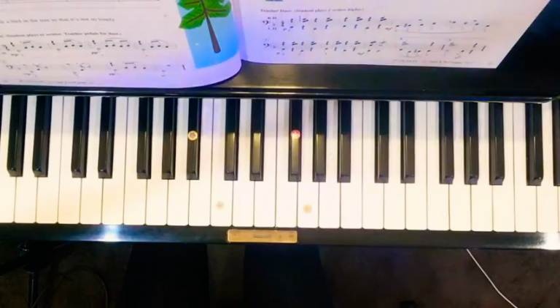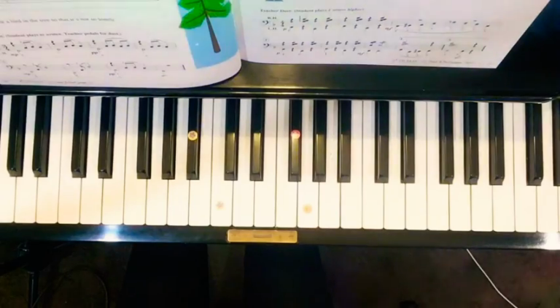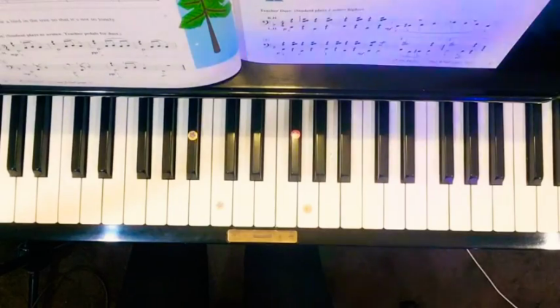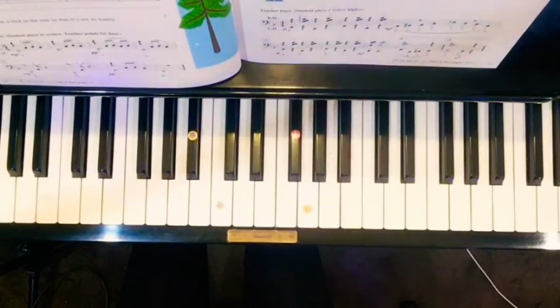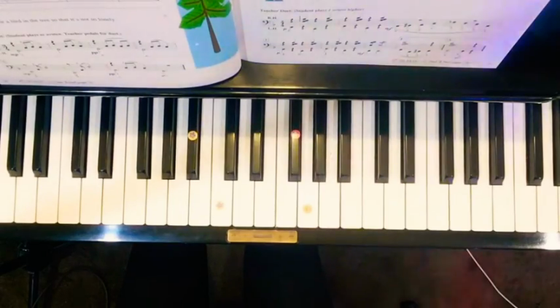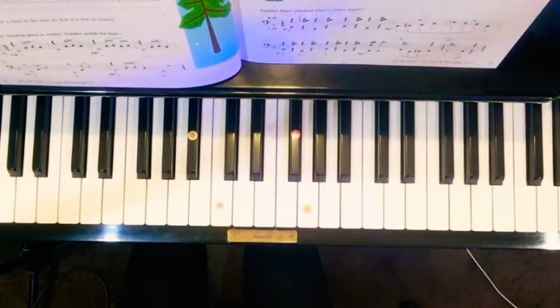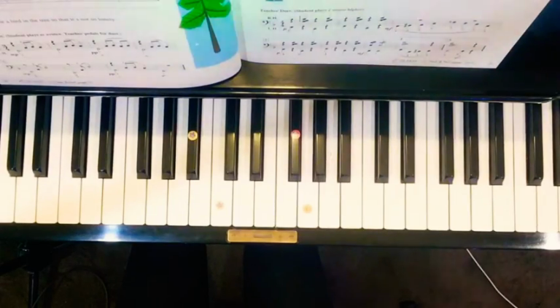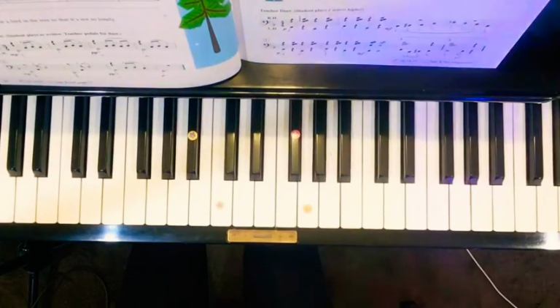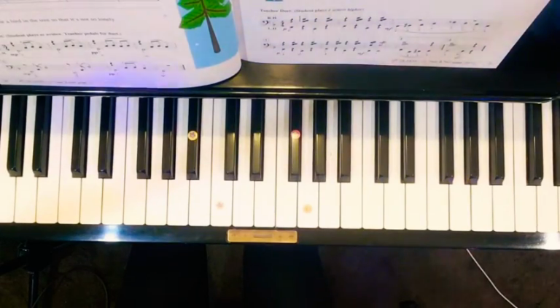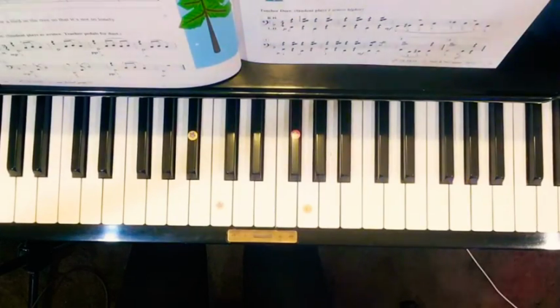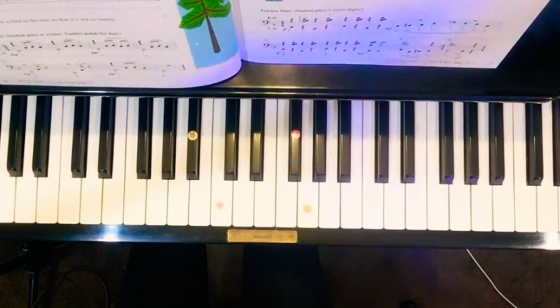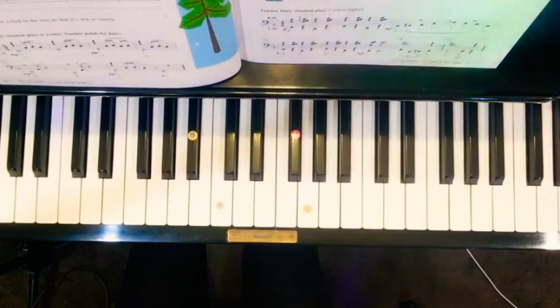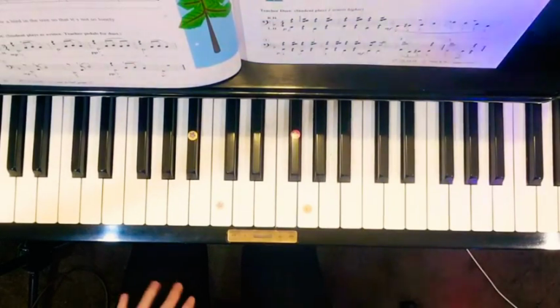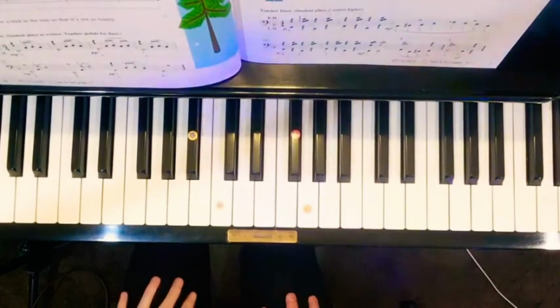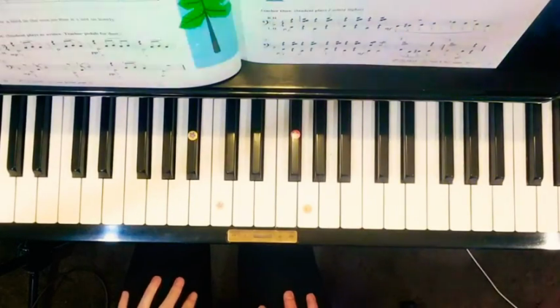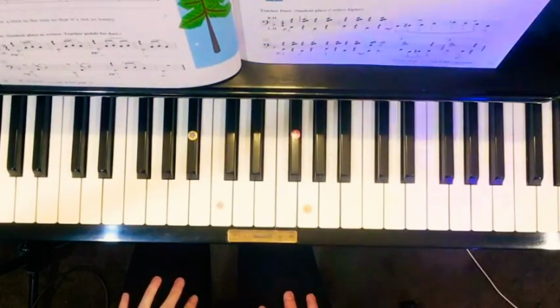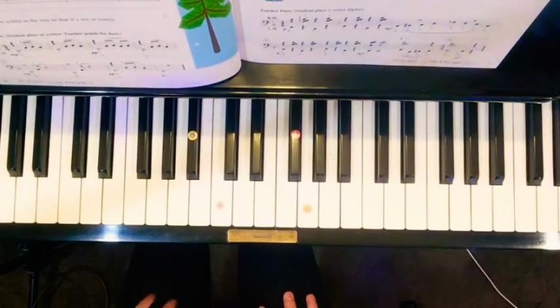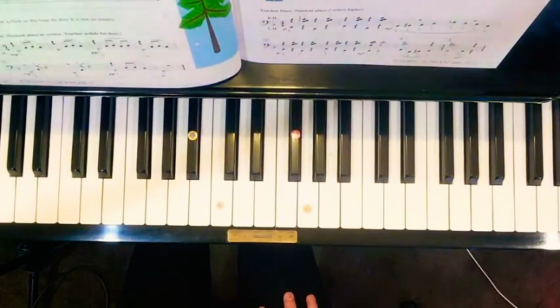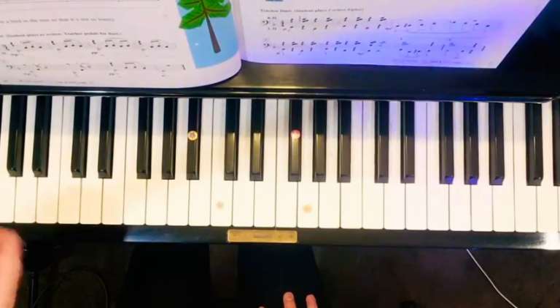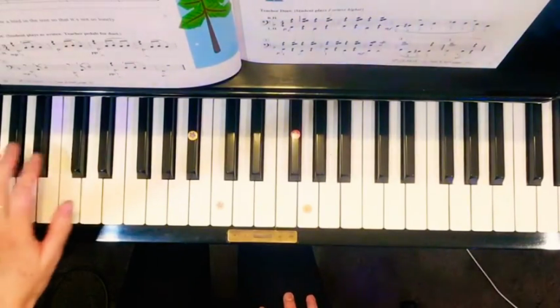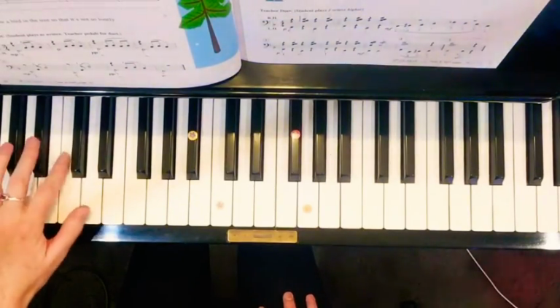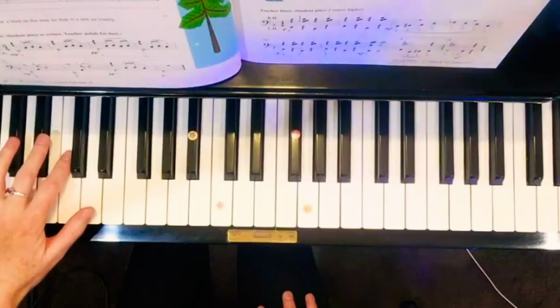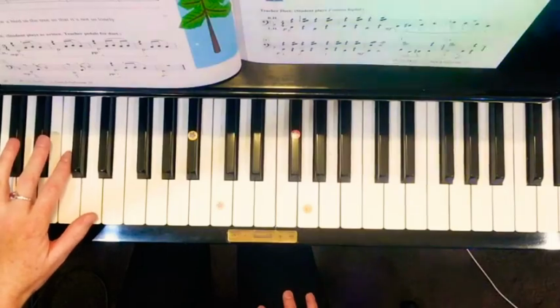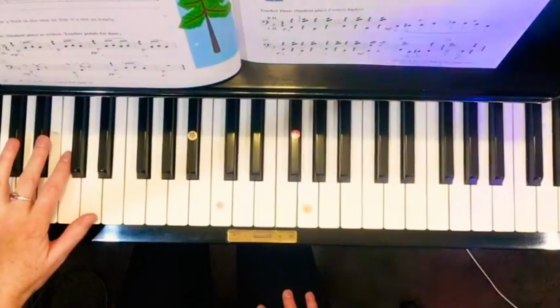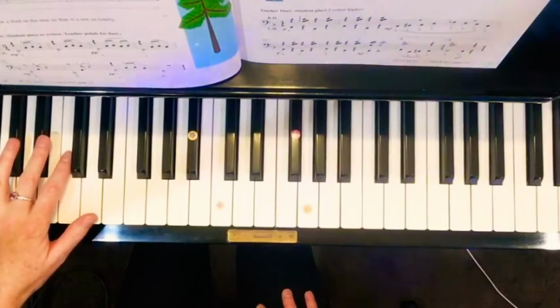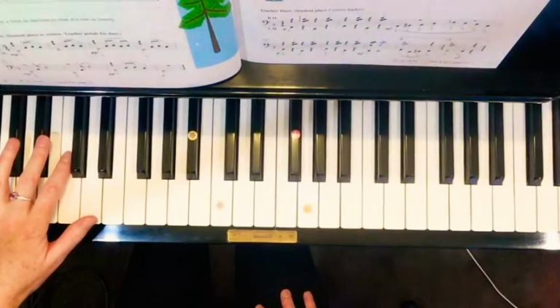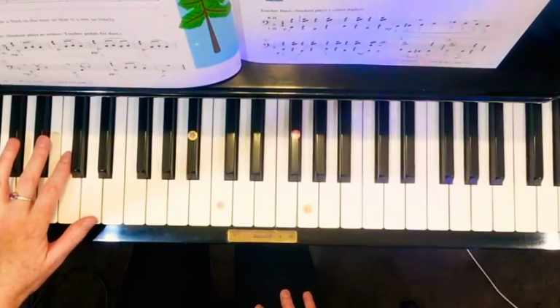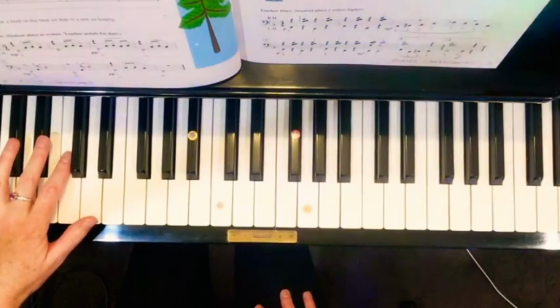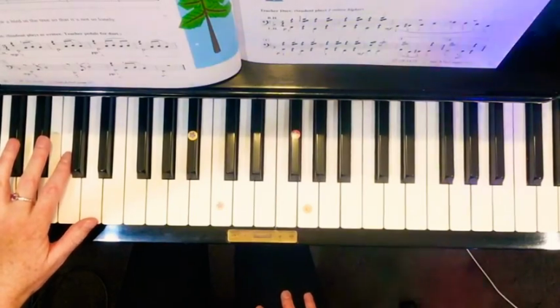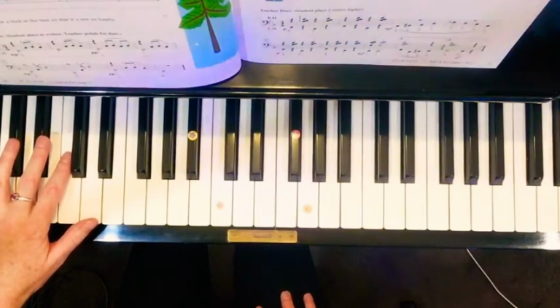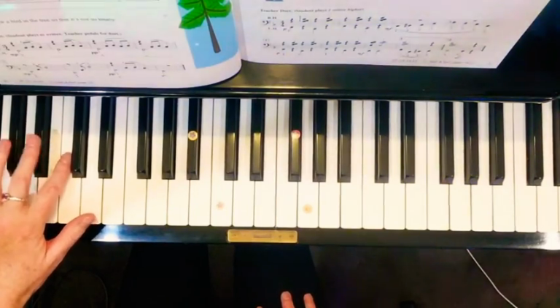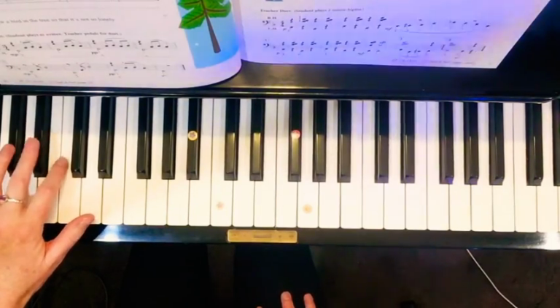Now I will play the accompaniment to Lonely Pine. I'll play it twice. Students don't need to play this — this is just for listening.